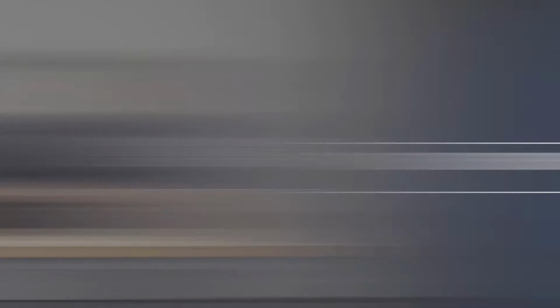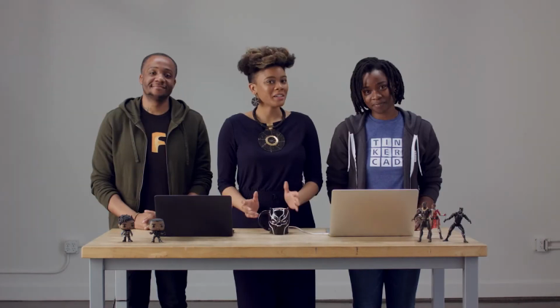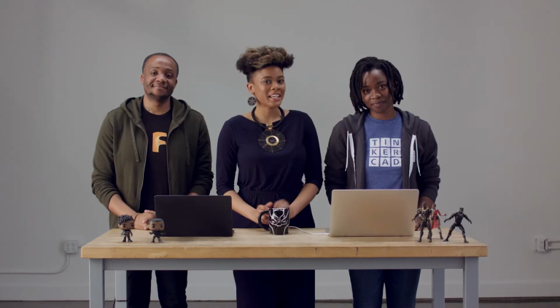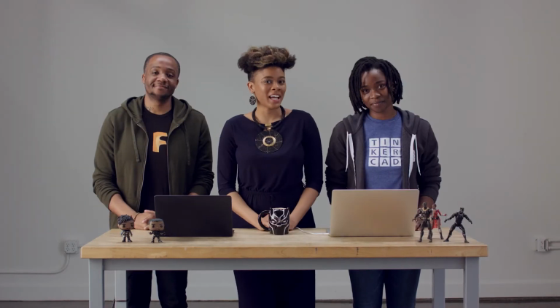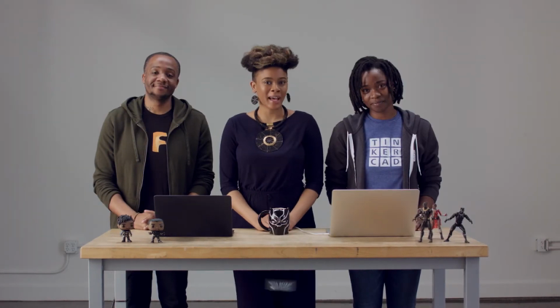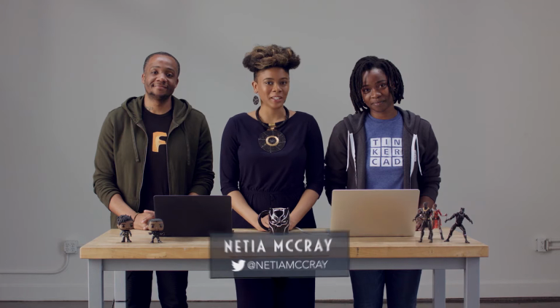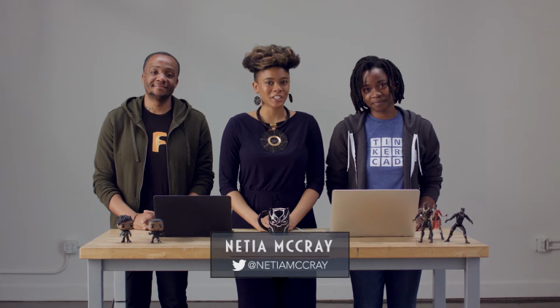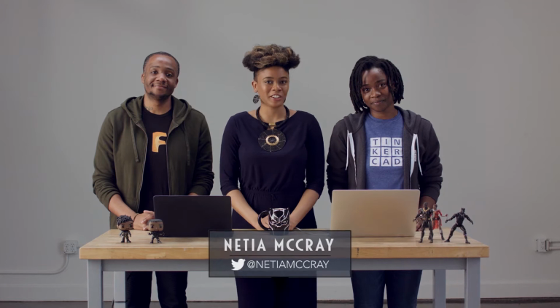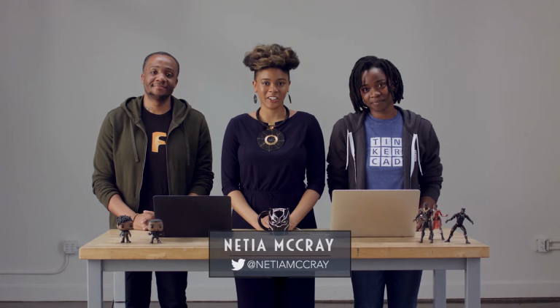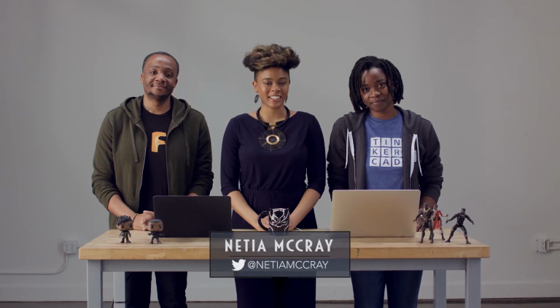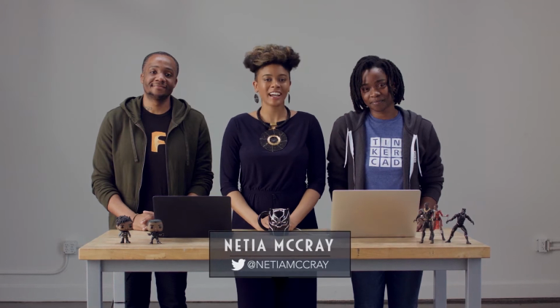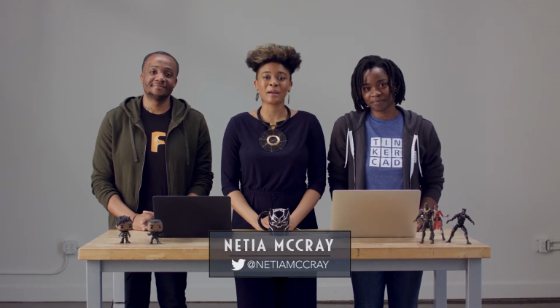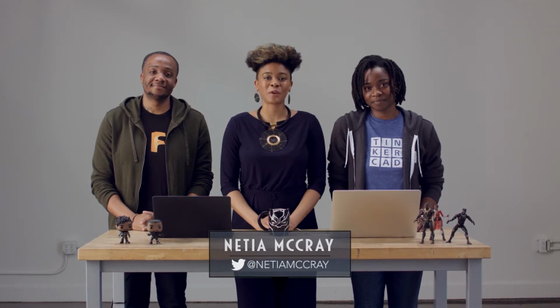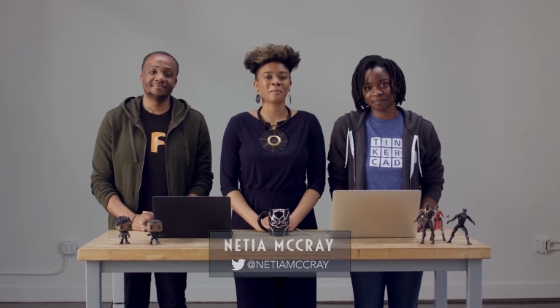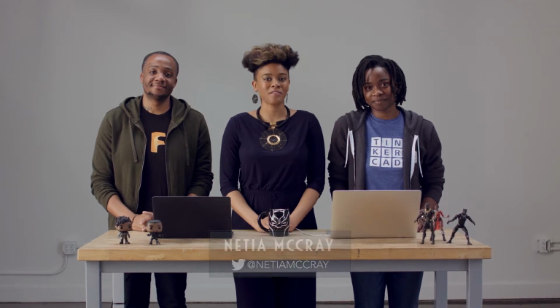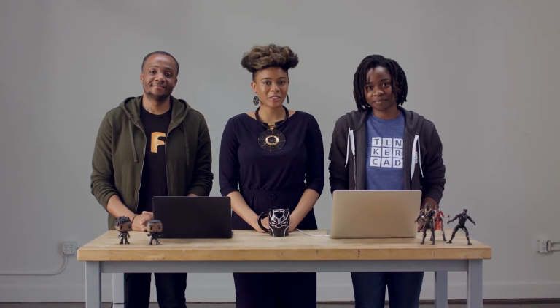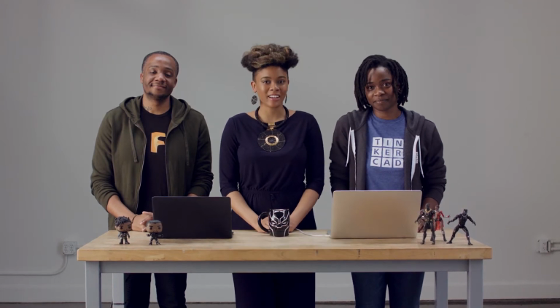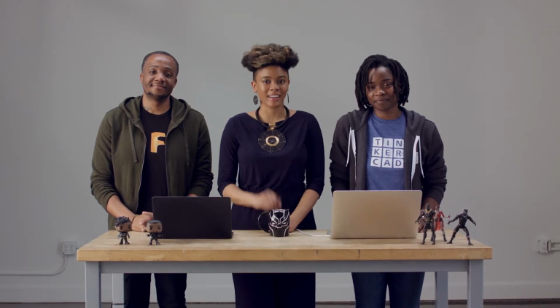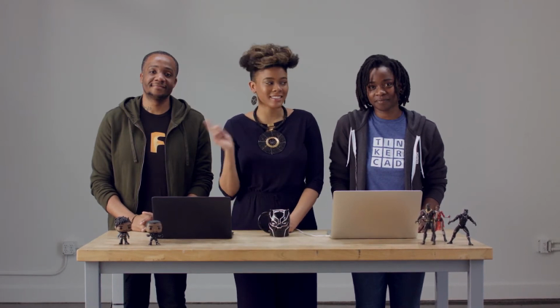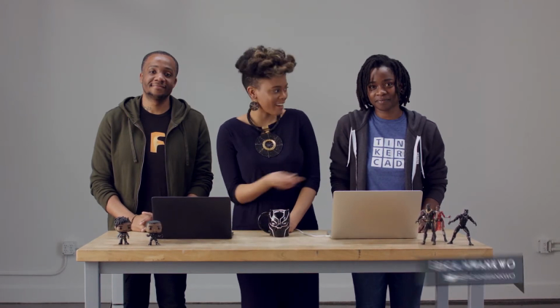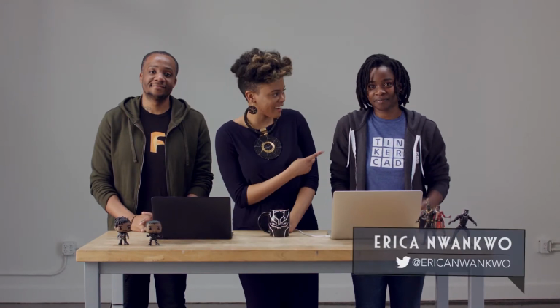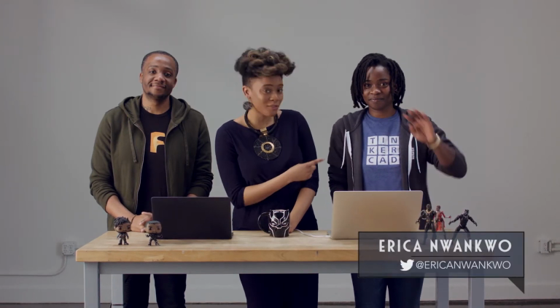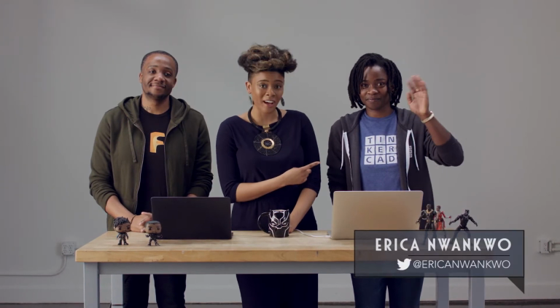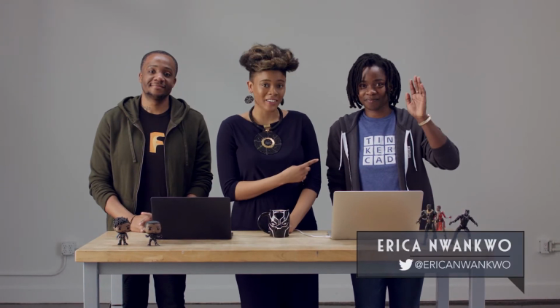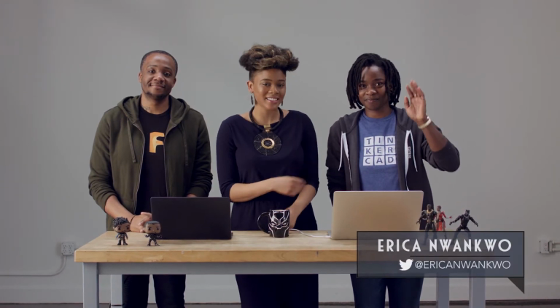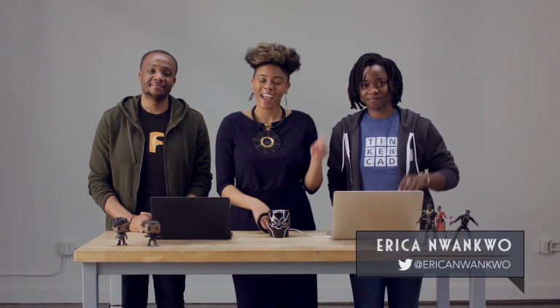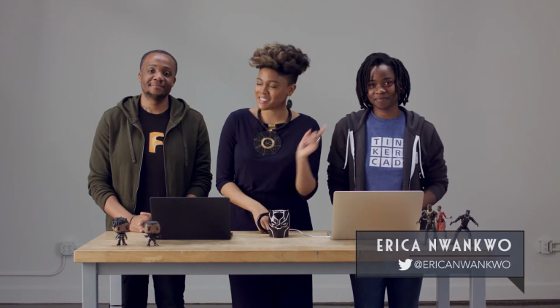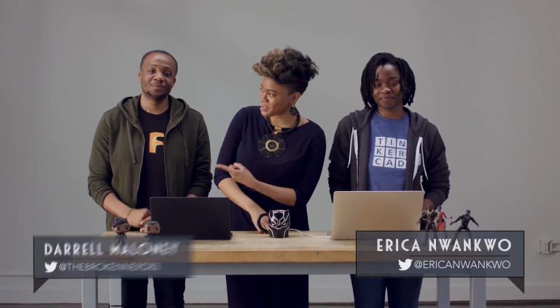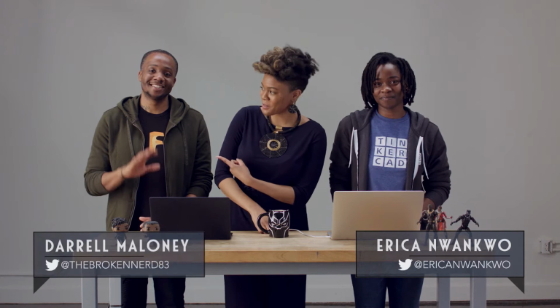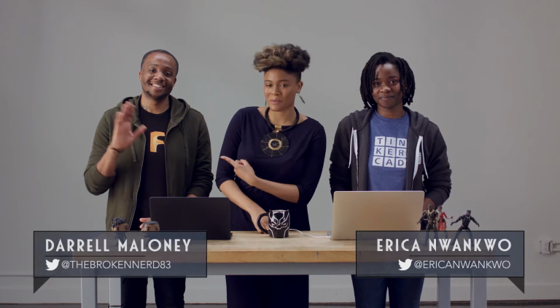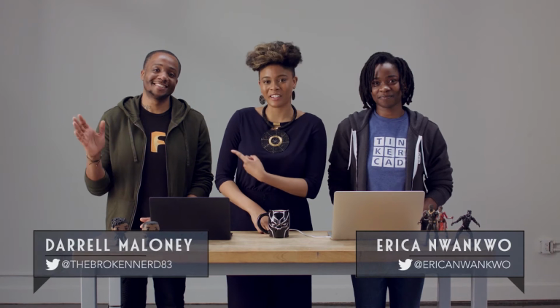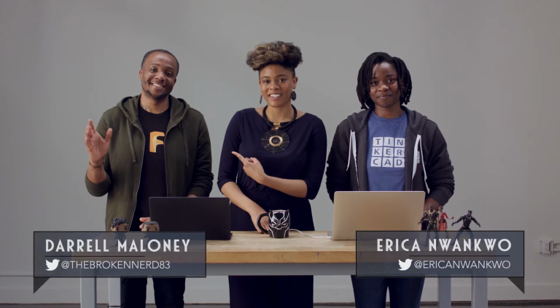Welcome to M-Lab. I'm Nisha, your nerdy leader, and I'm joined by my fellow nerdy colleagues, Erica from Autodesk and Daryl from The Broken Nerd.